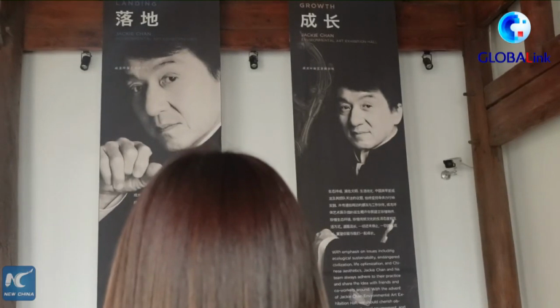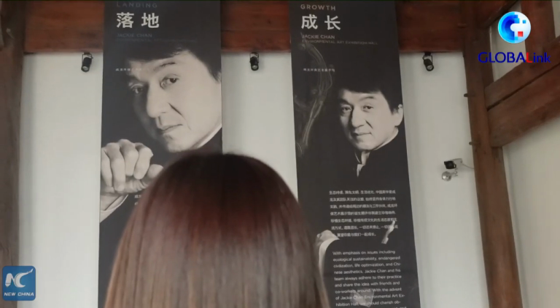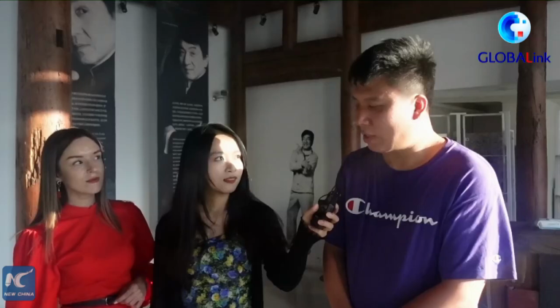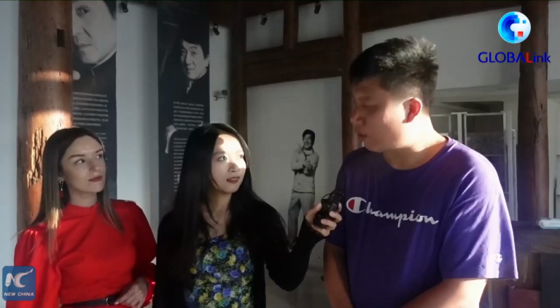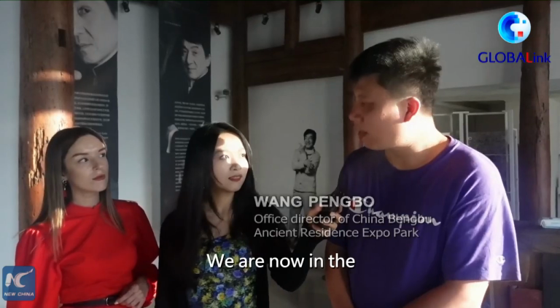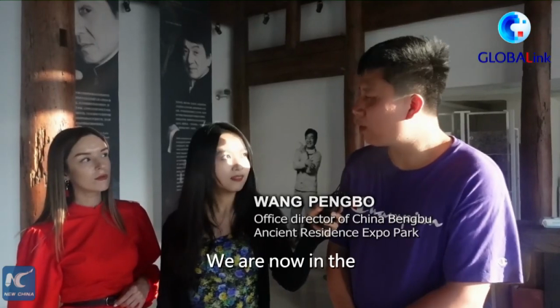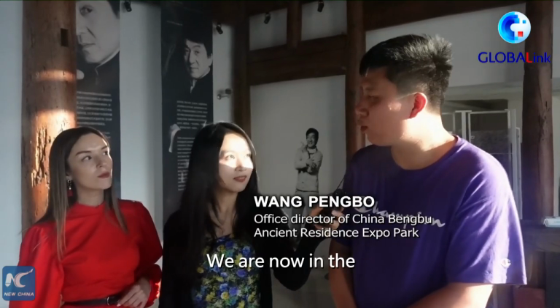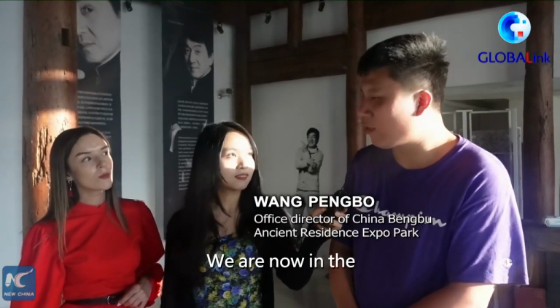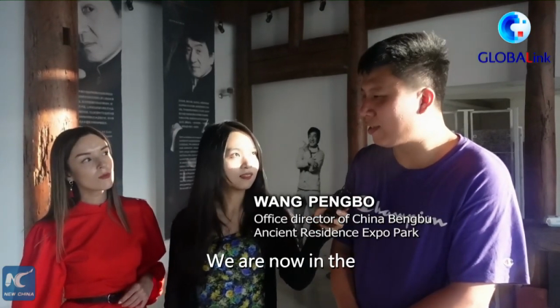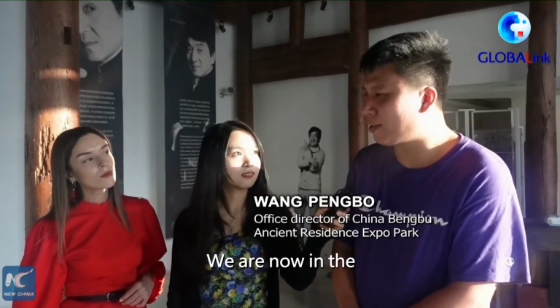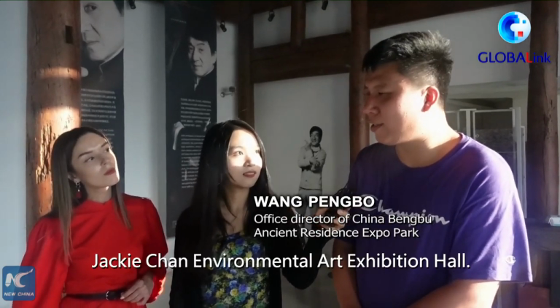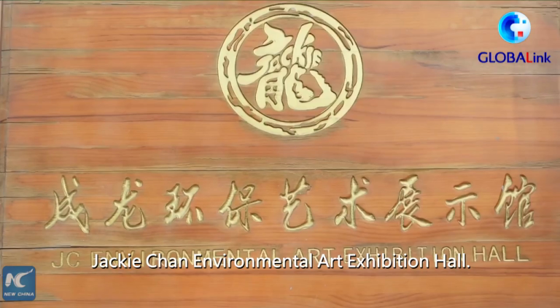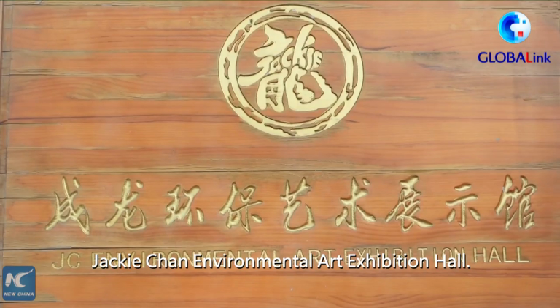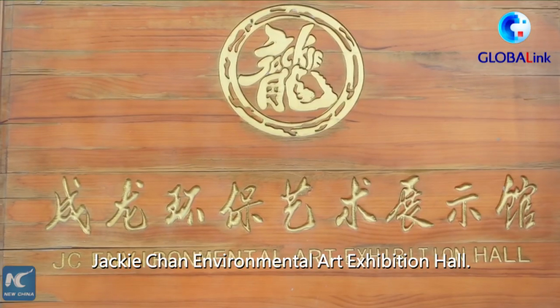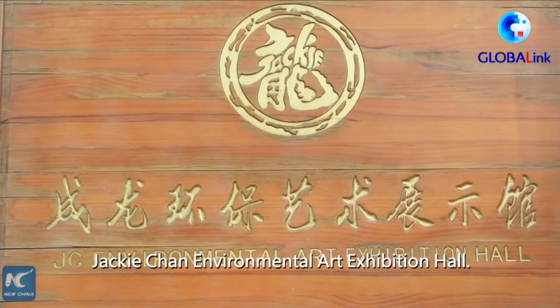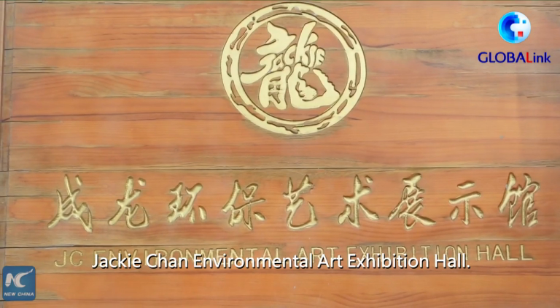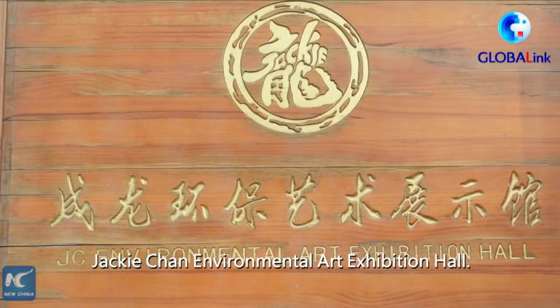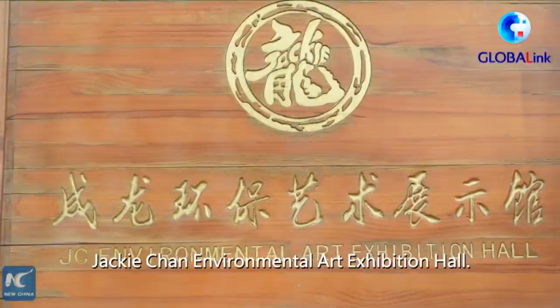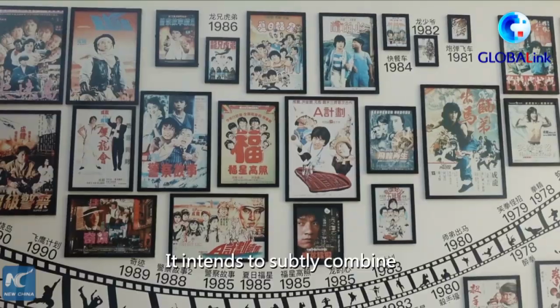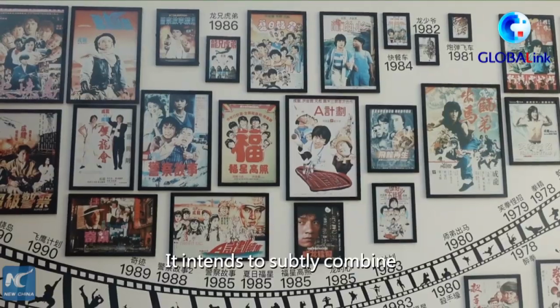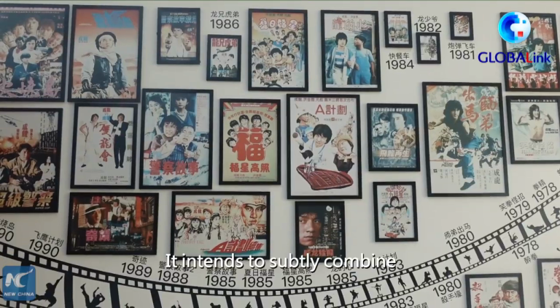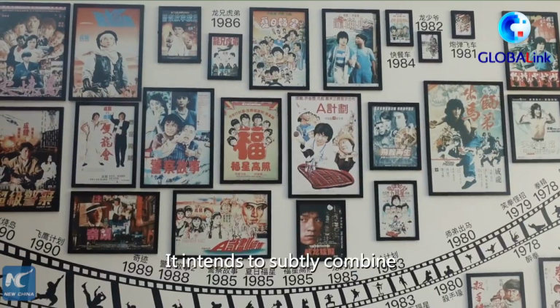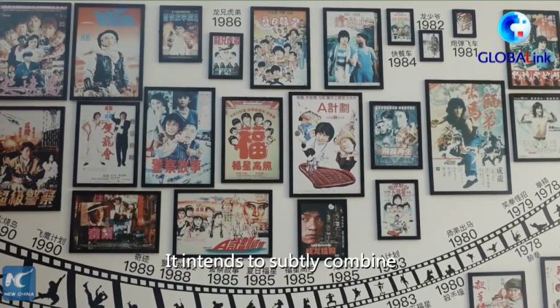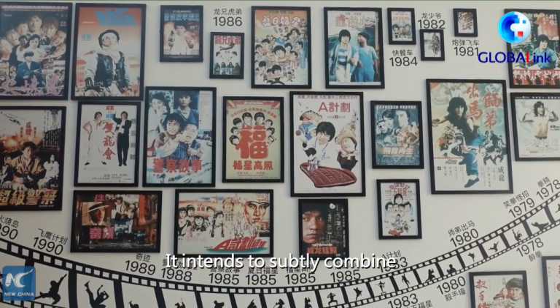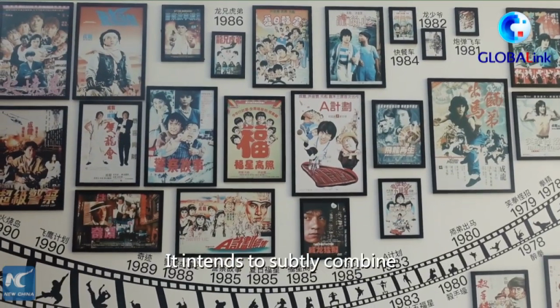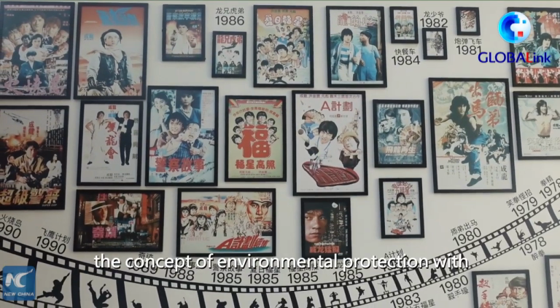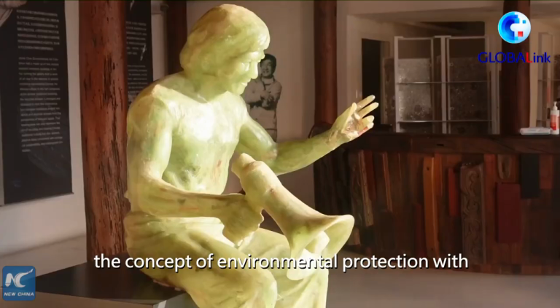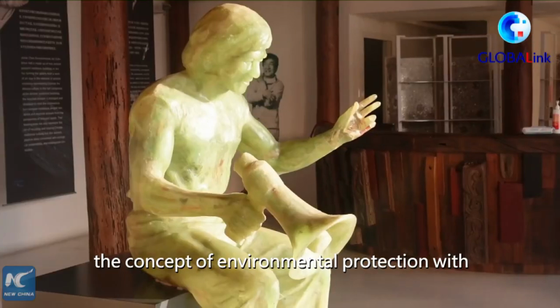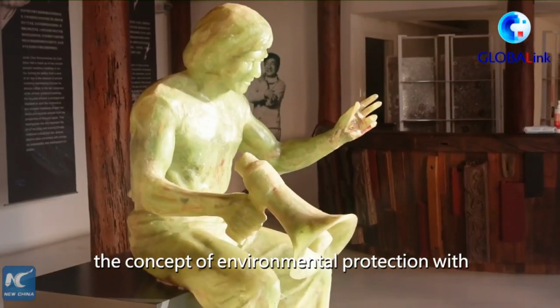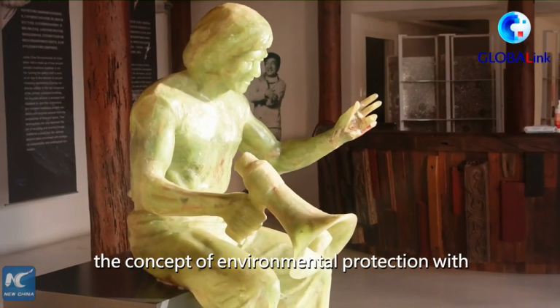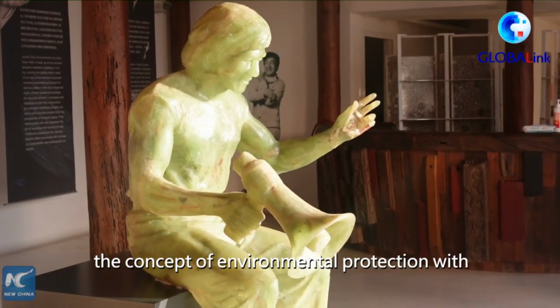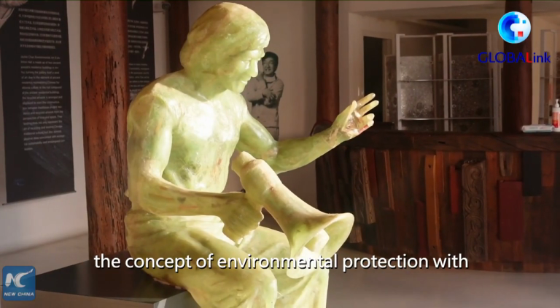We are now located in the 城隆環保馆. We want to make the environment with Chinese 古民居 (ancient folk residences).